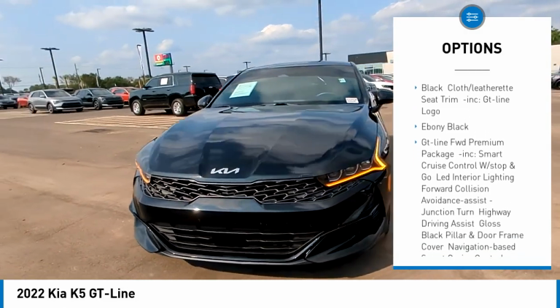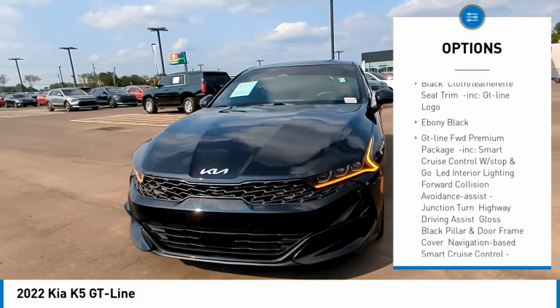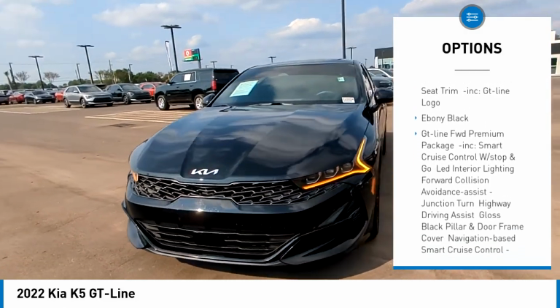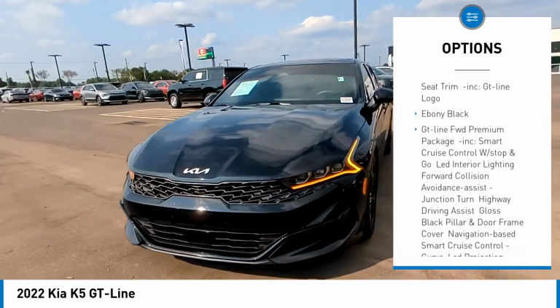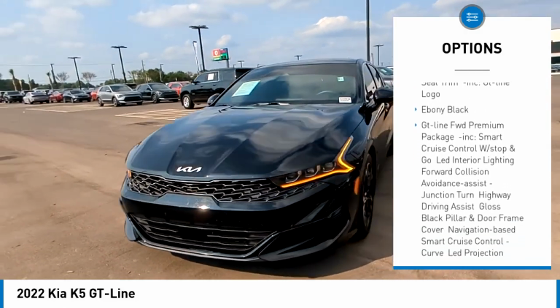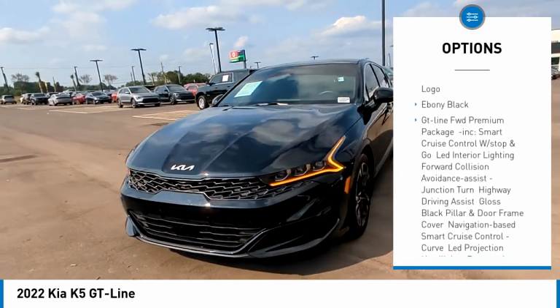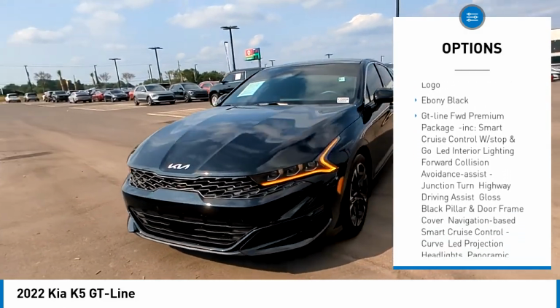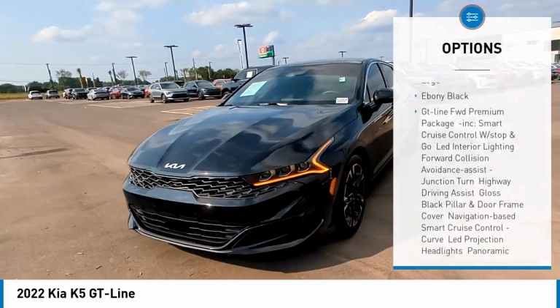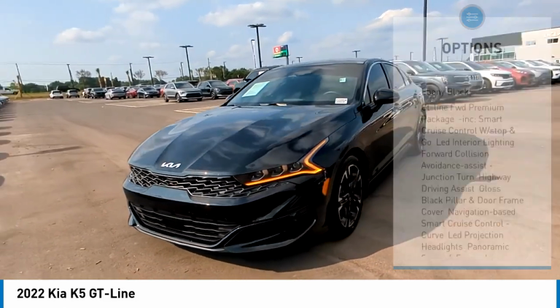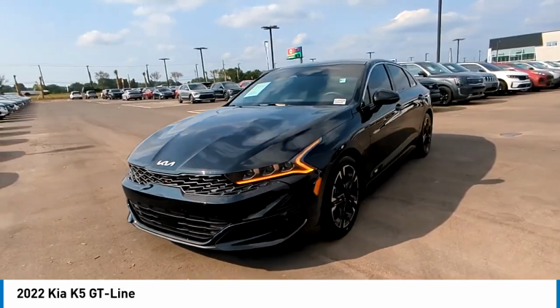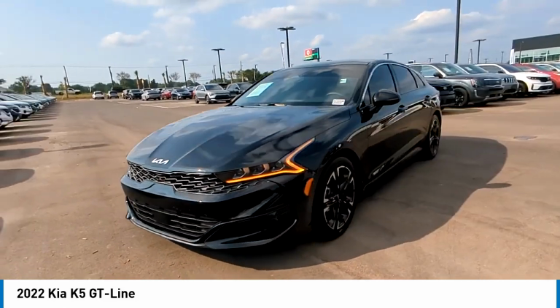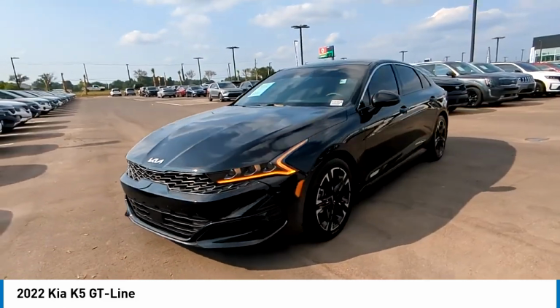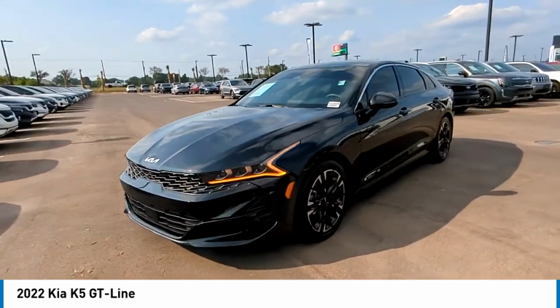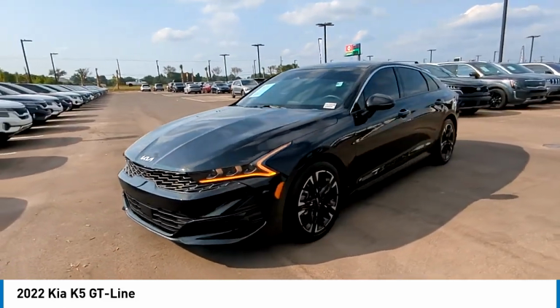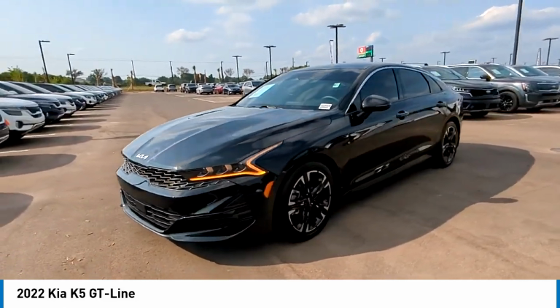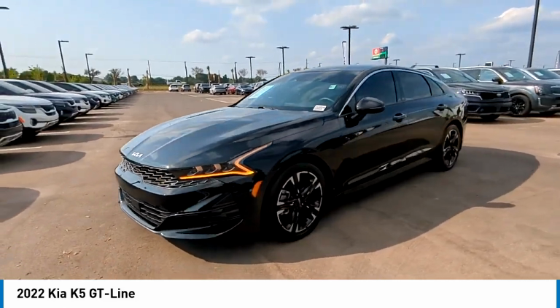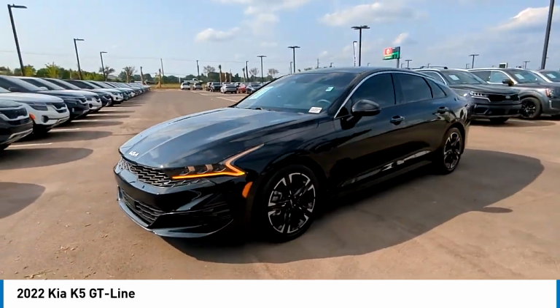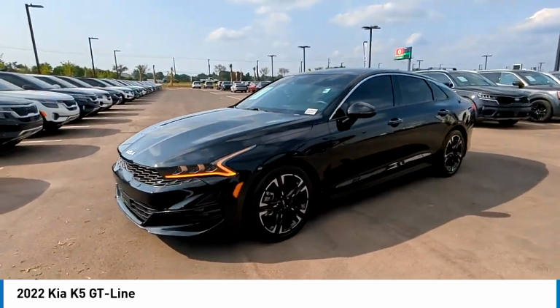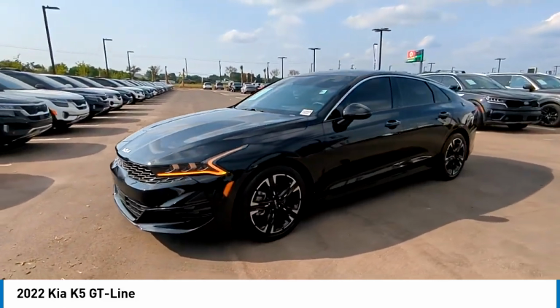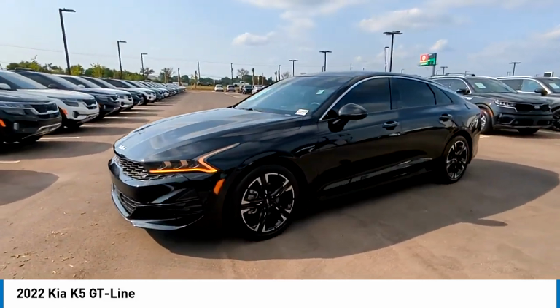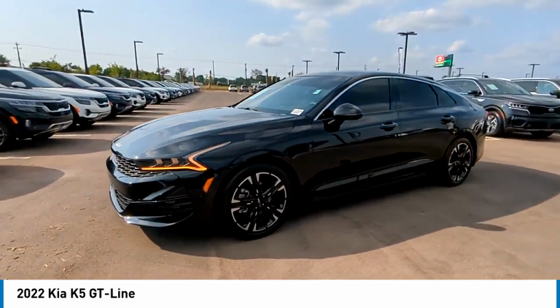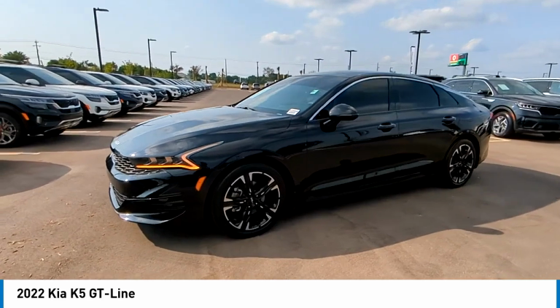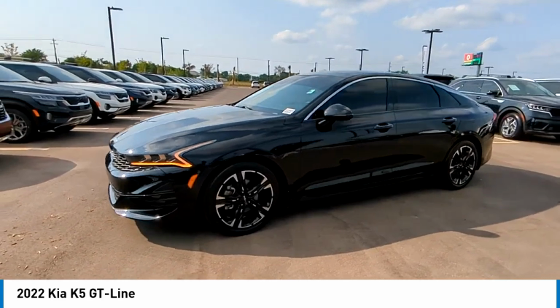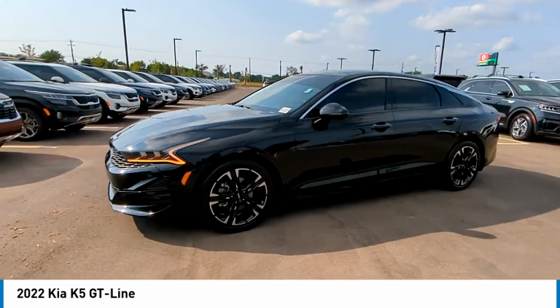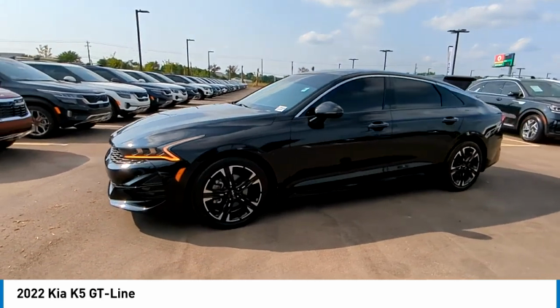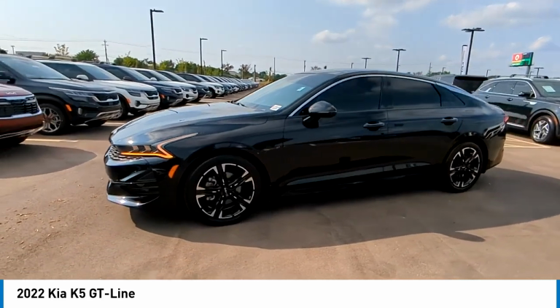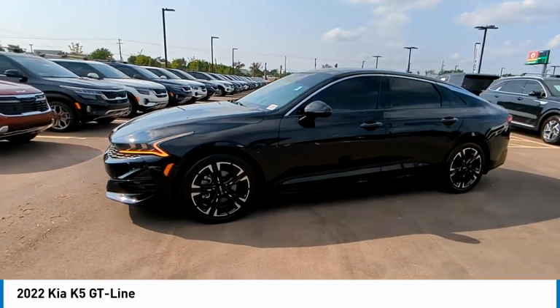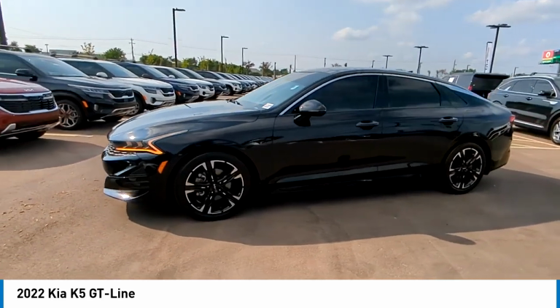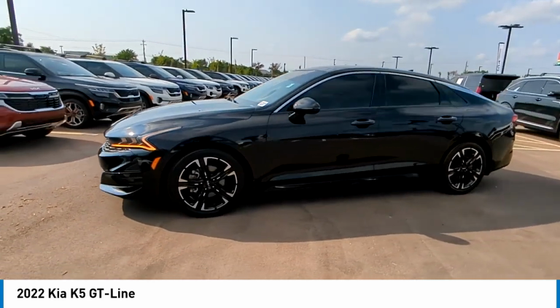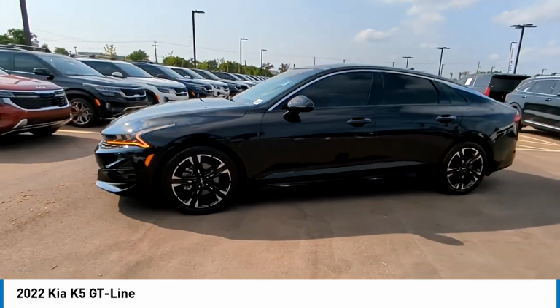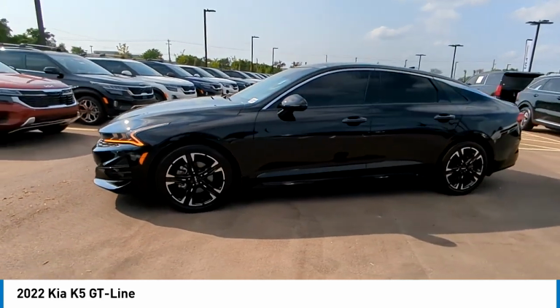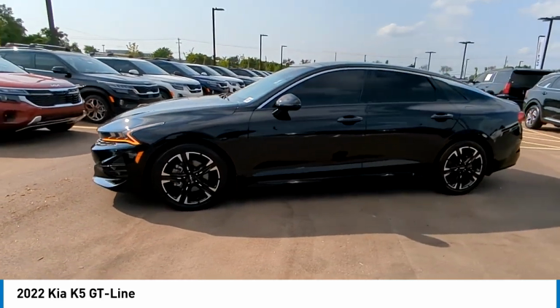Remote engine start, brake assist, traction control, stability control. Come take a test drive today.